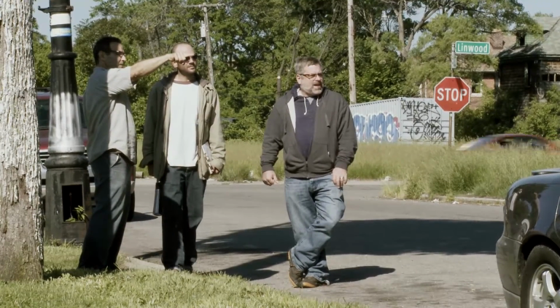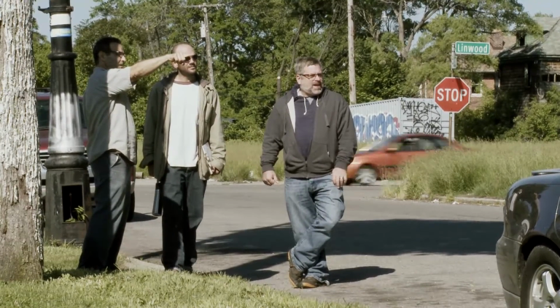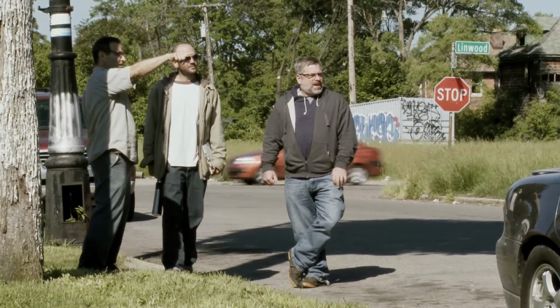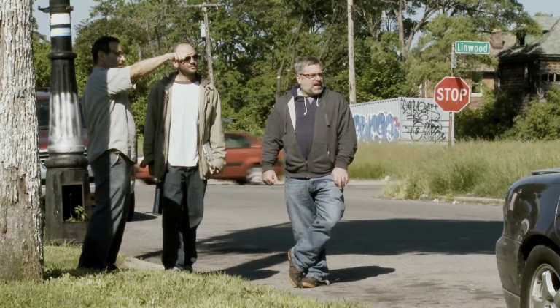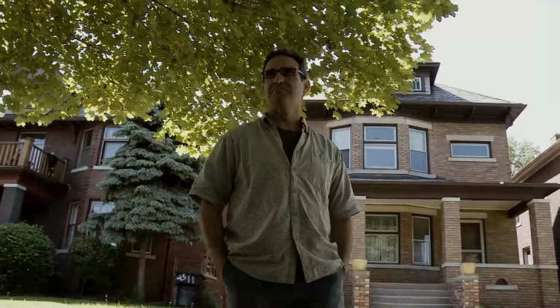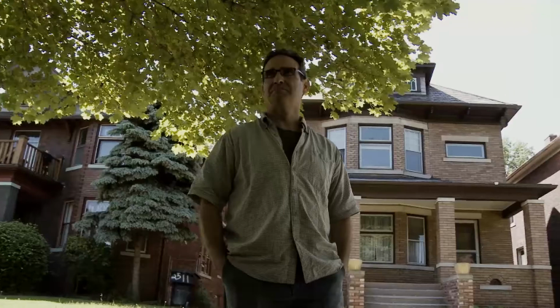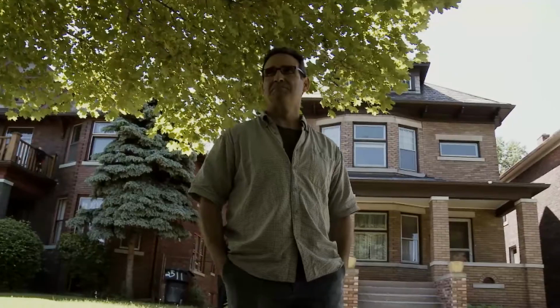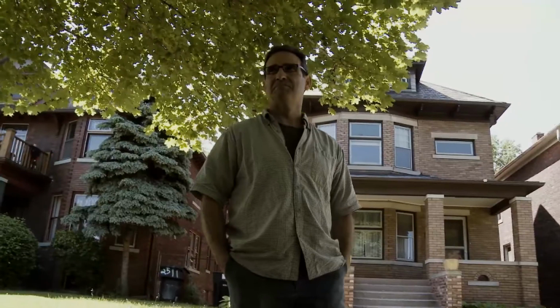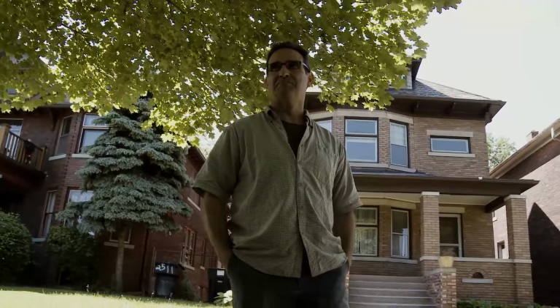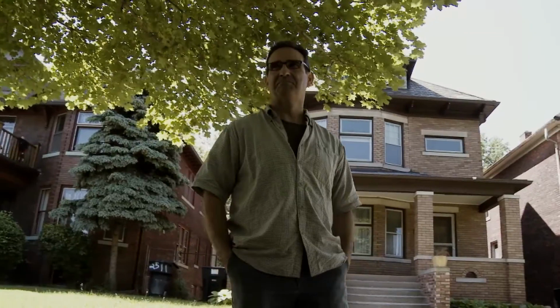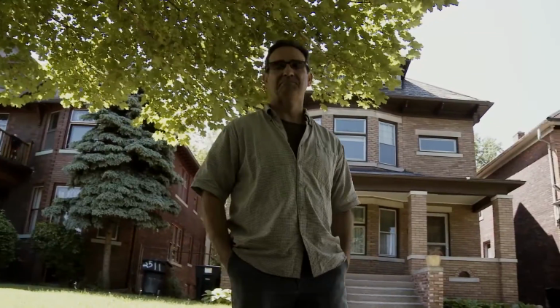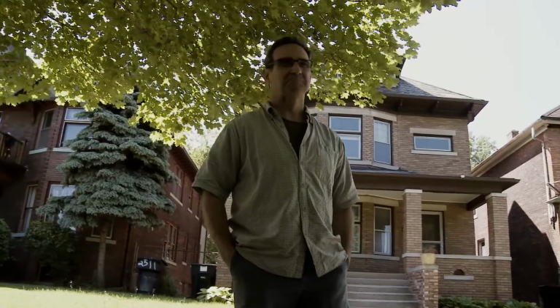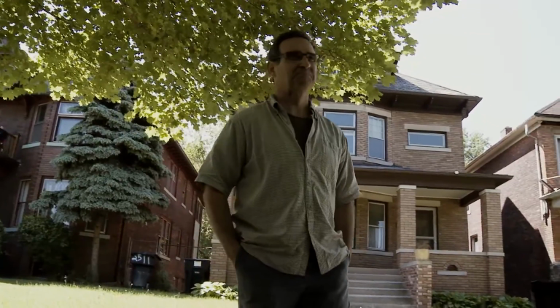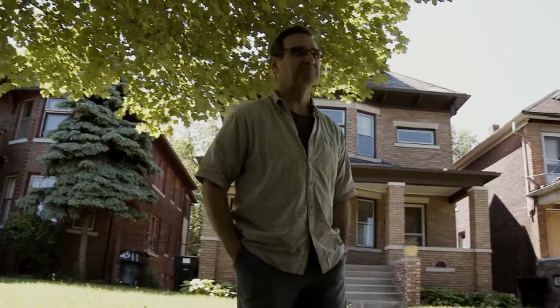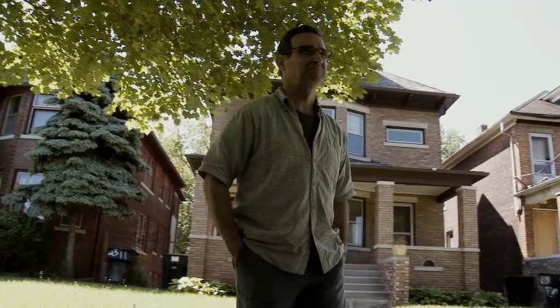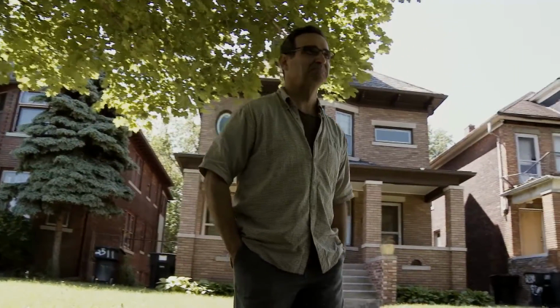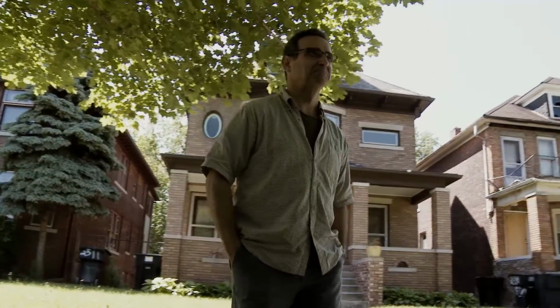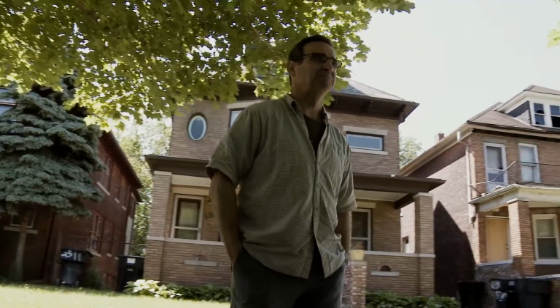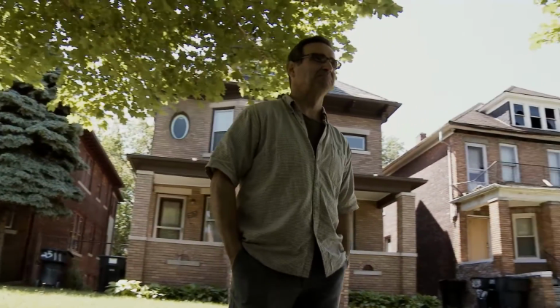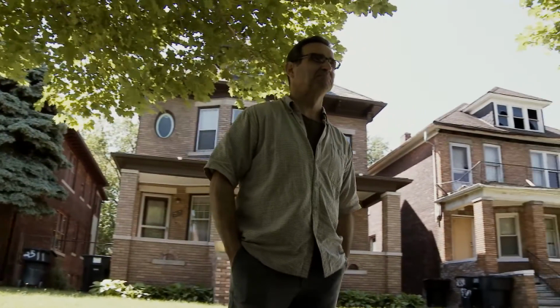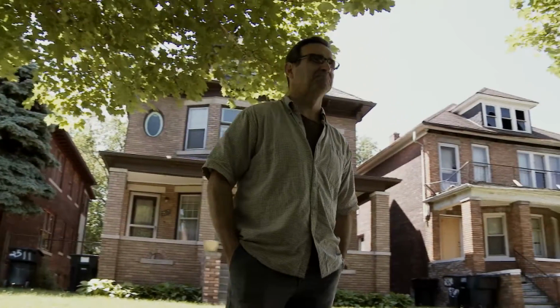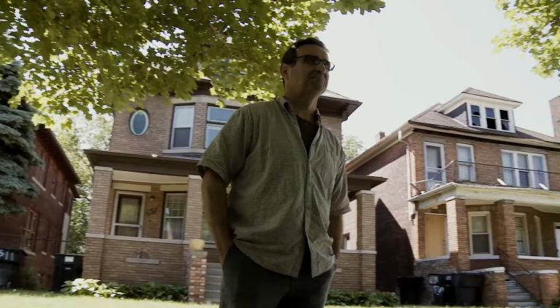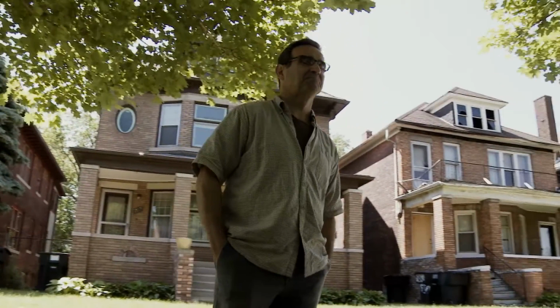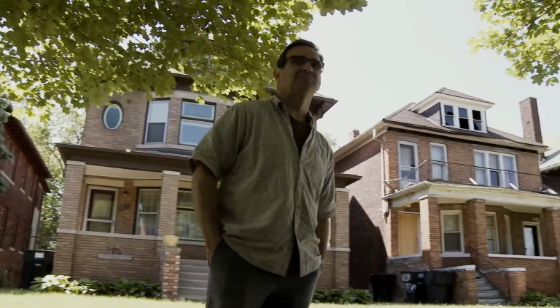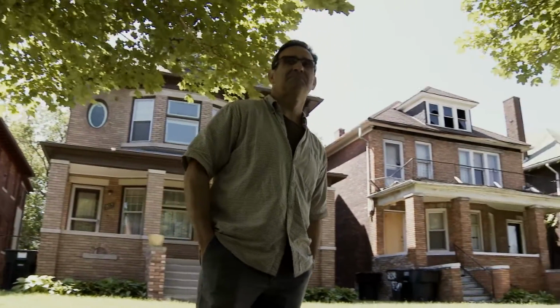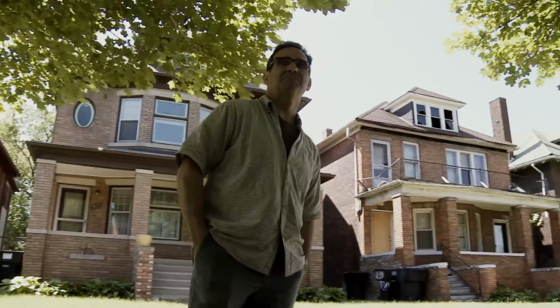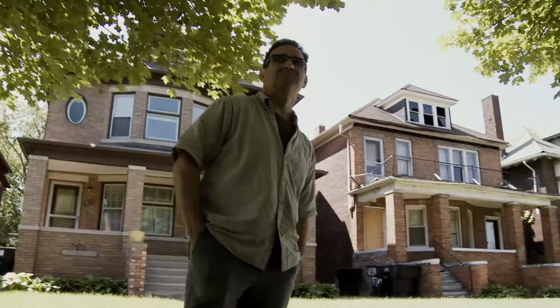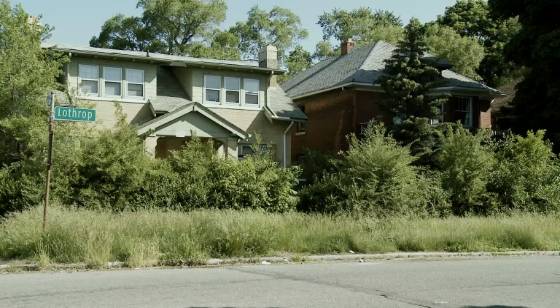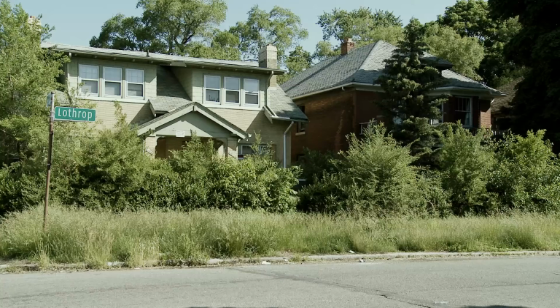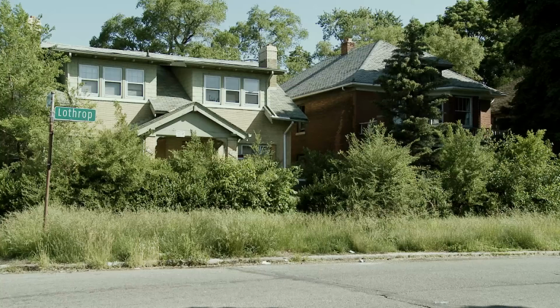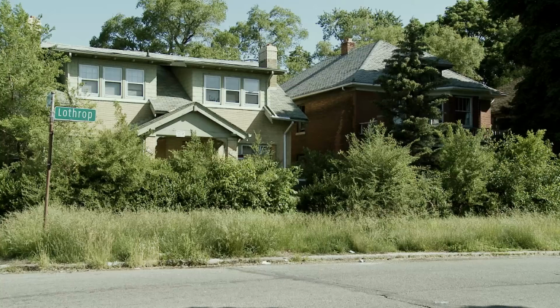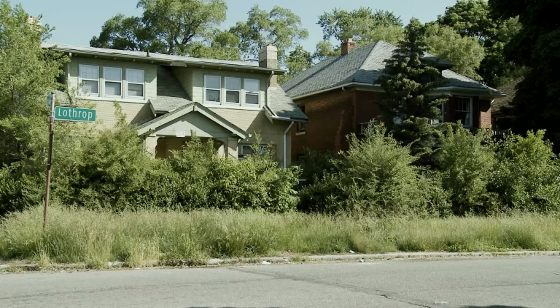We've lived on this block our whole lives. We knew the families that lived in all of these houses.